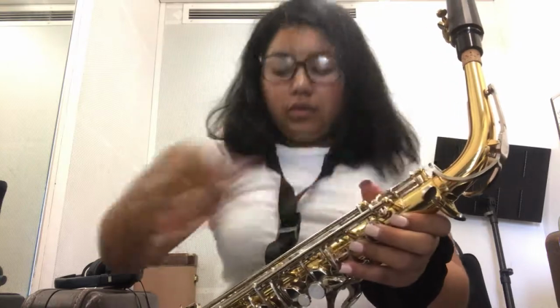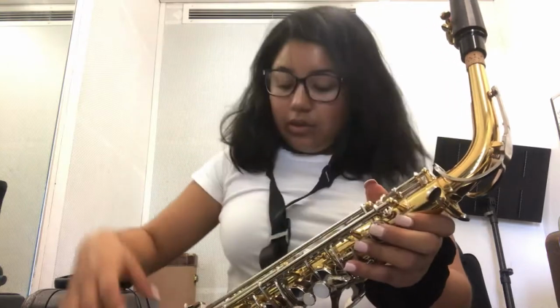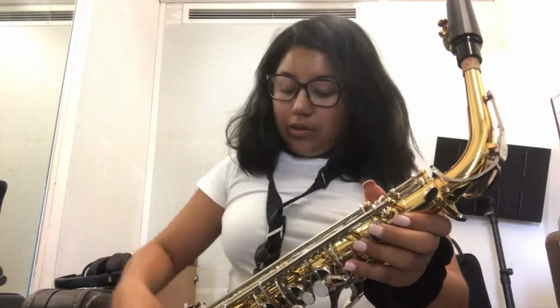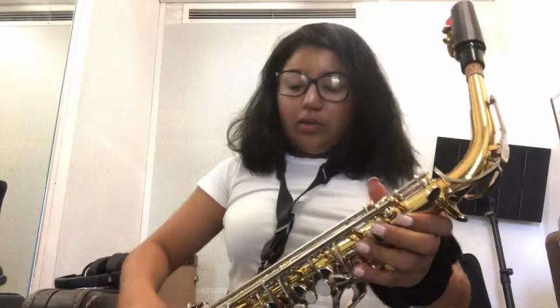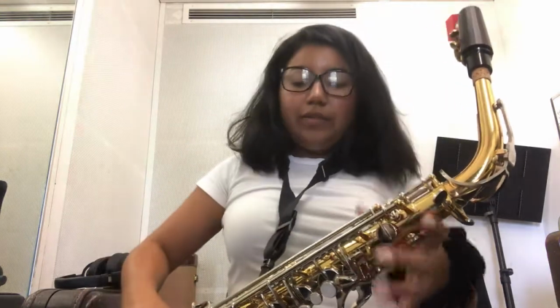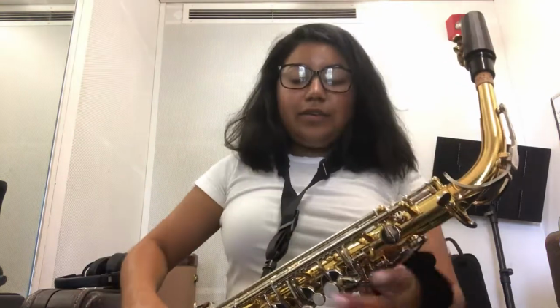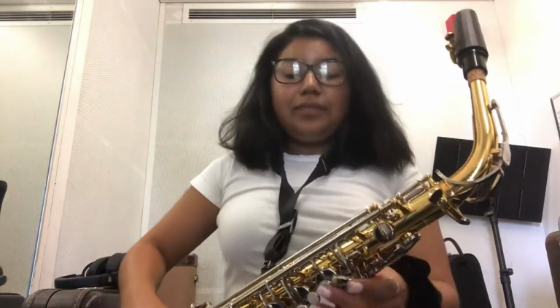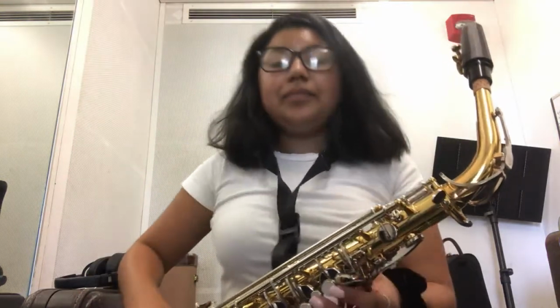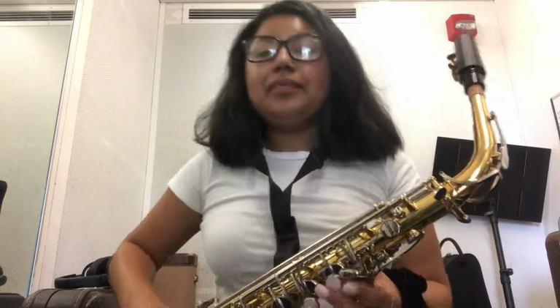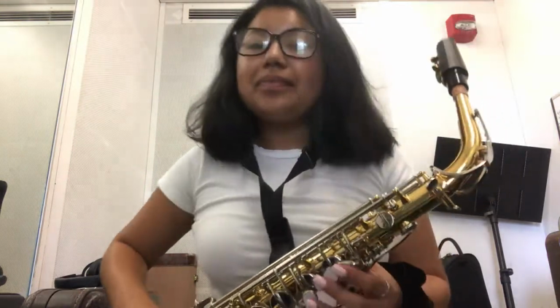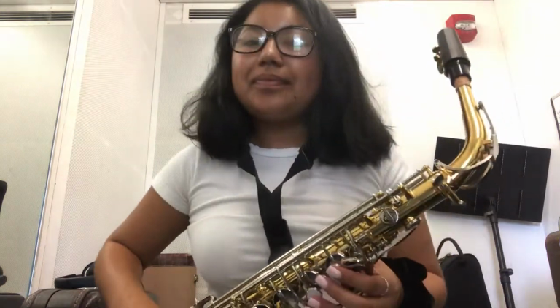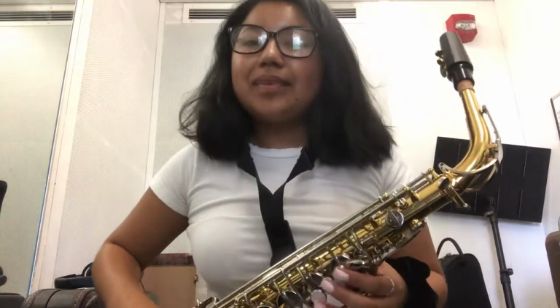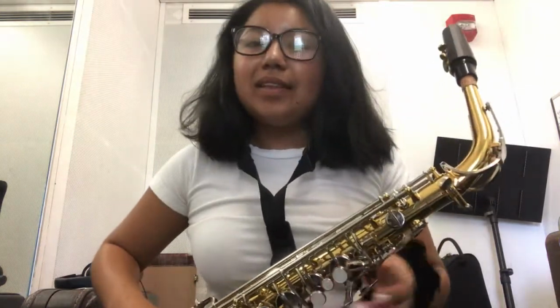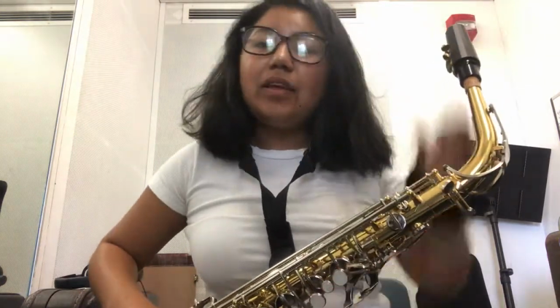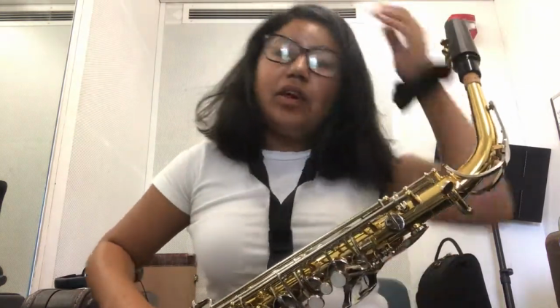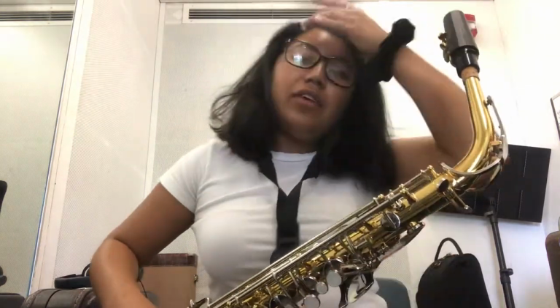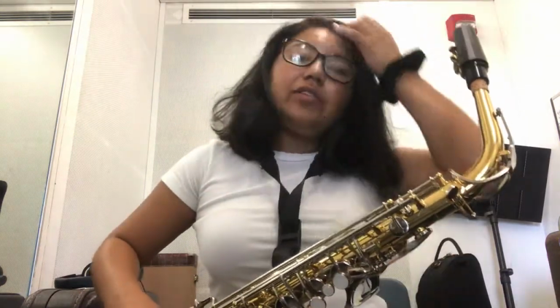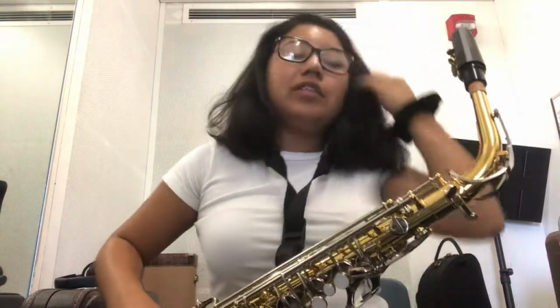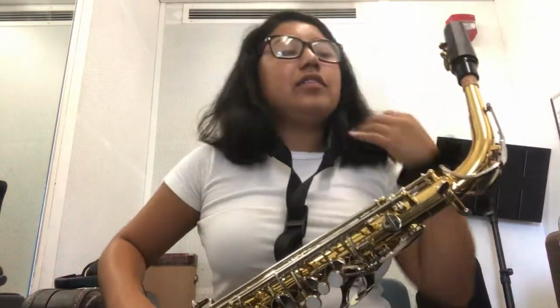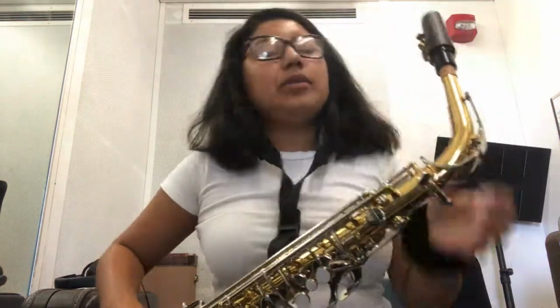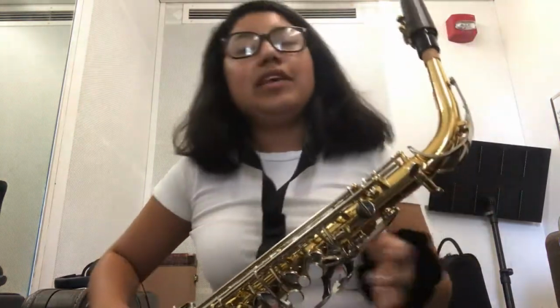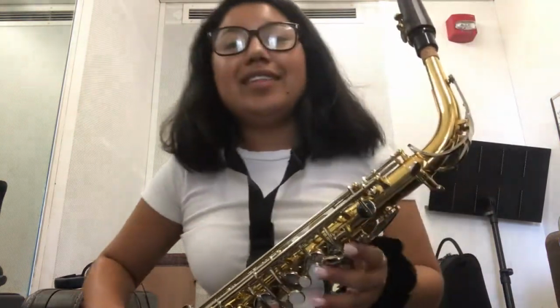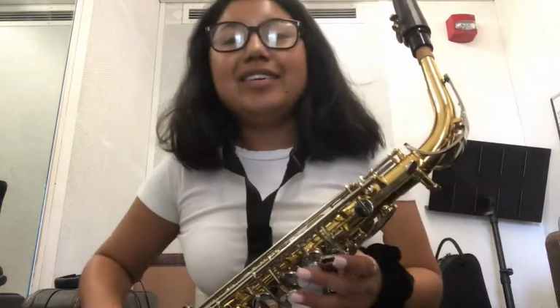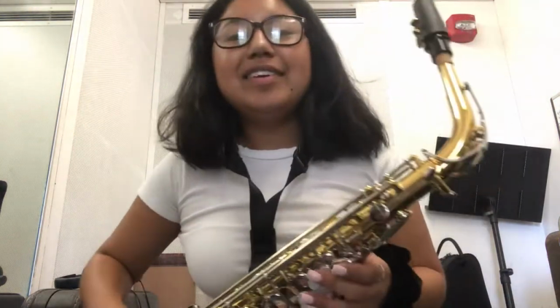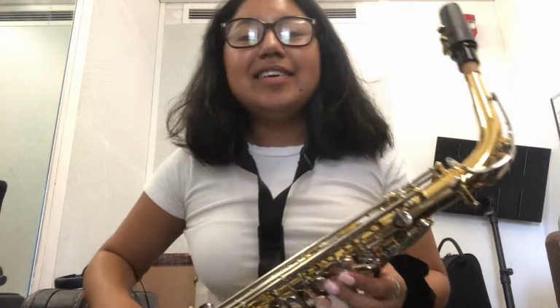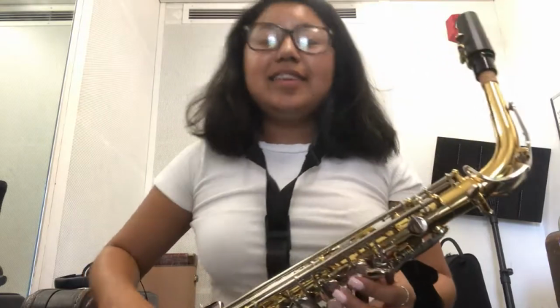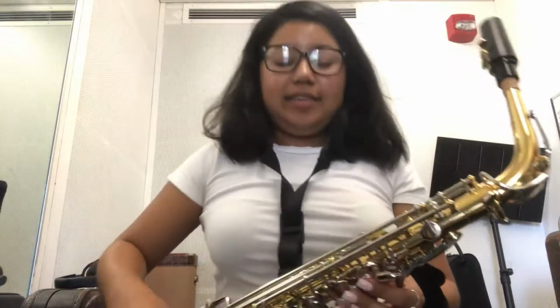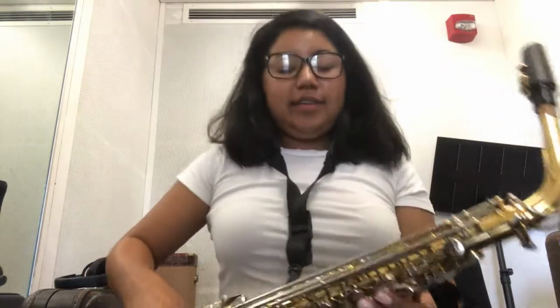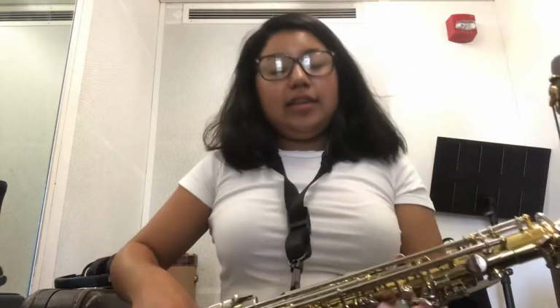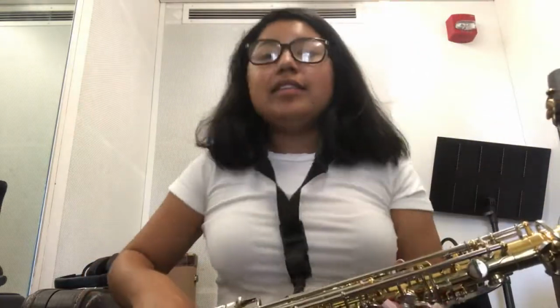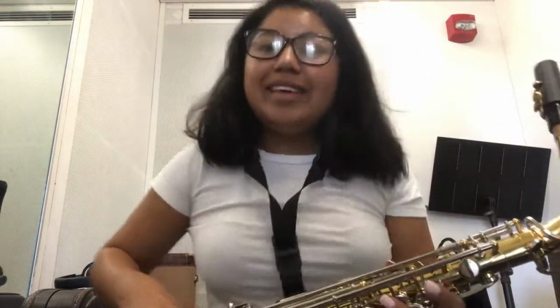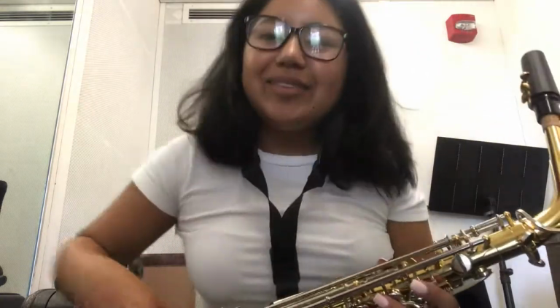And there you have it — now you have your alto saxophone put together. Thank you.